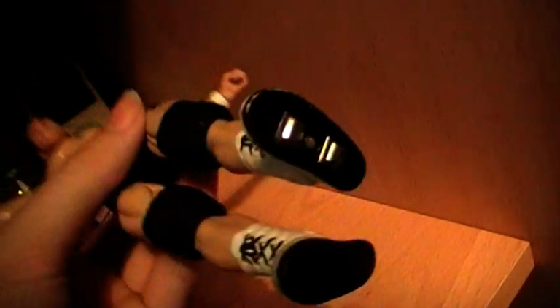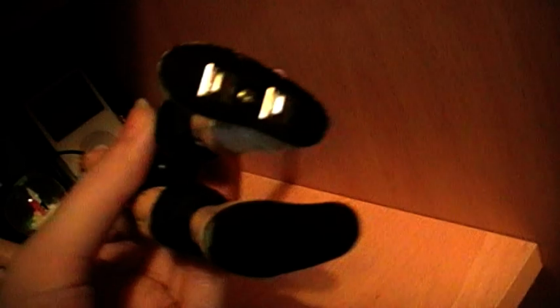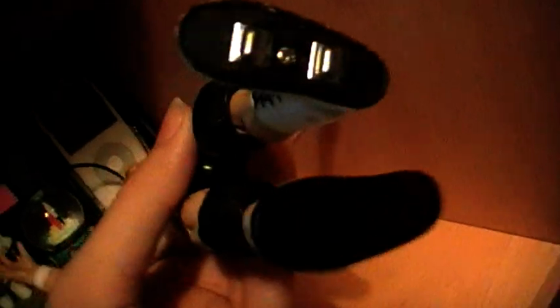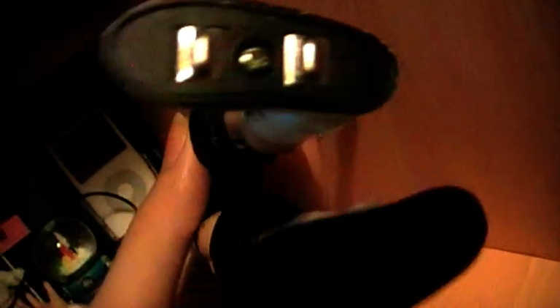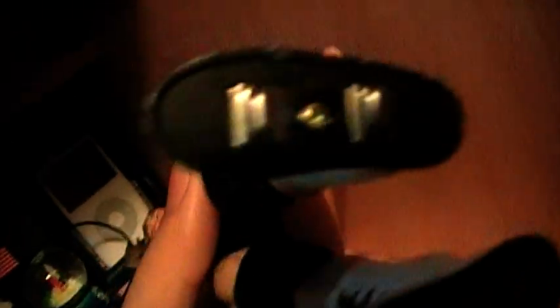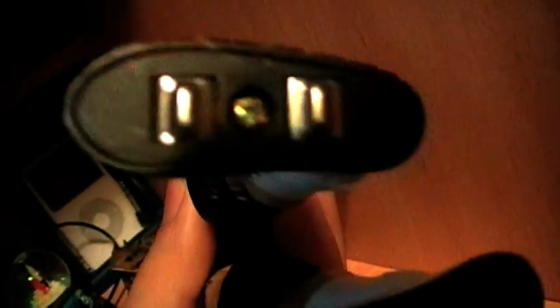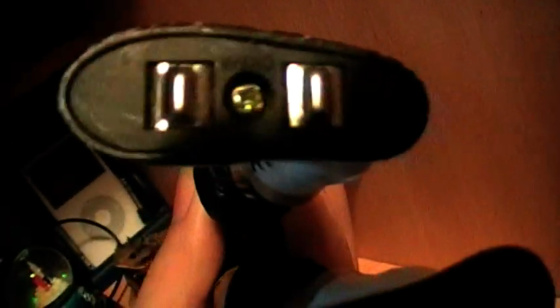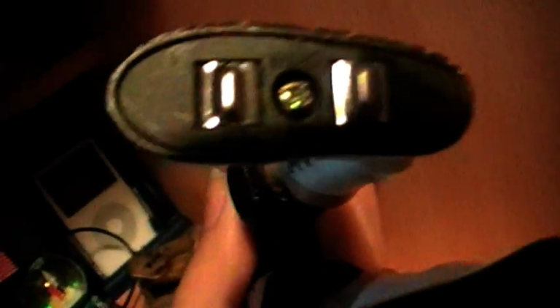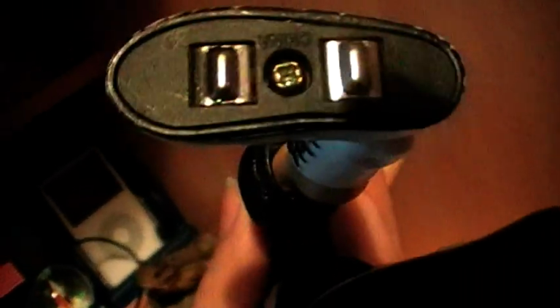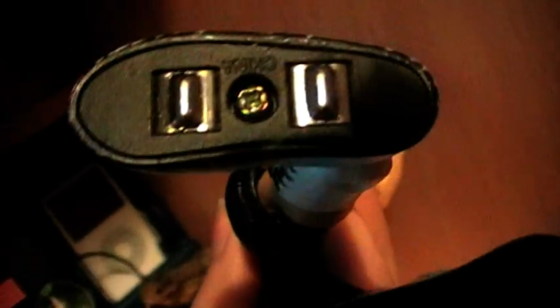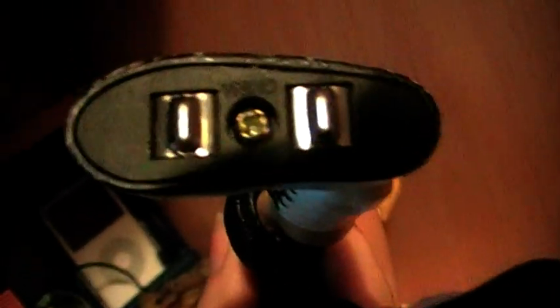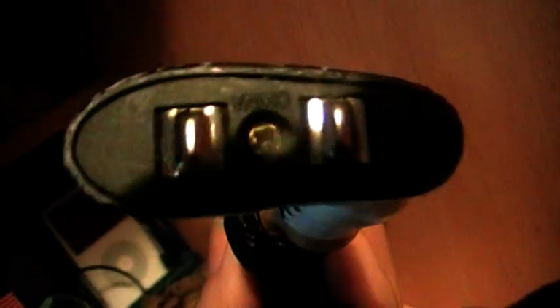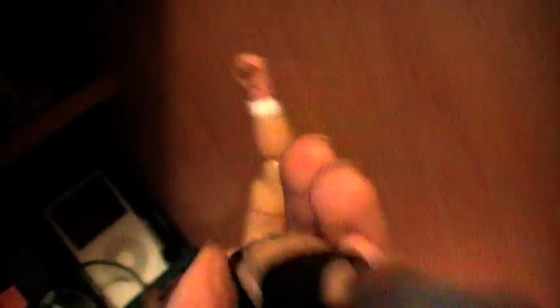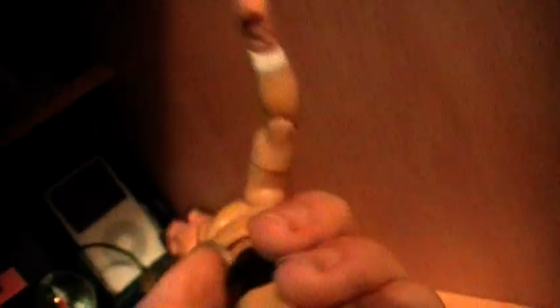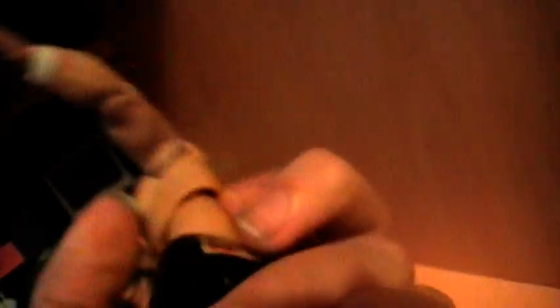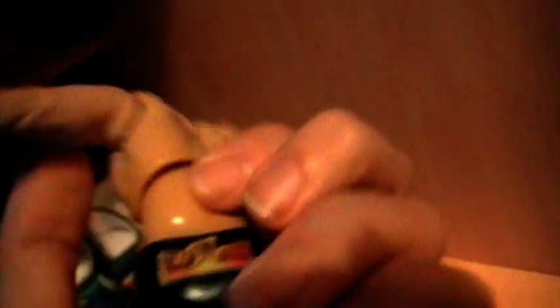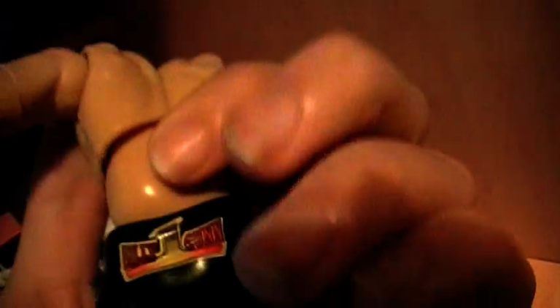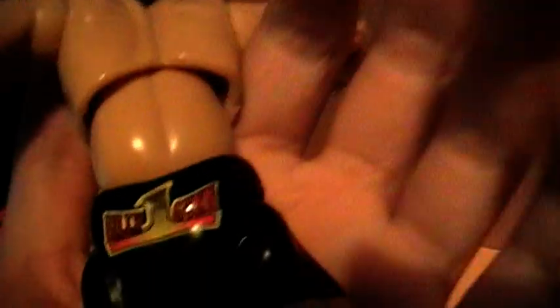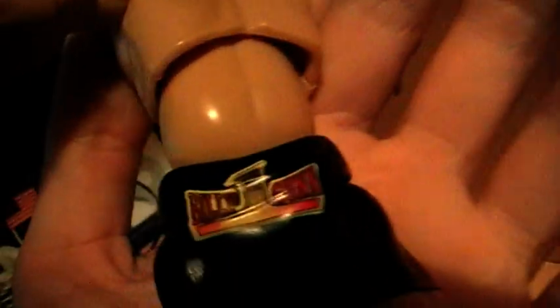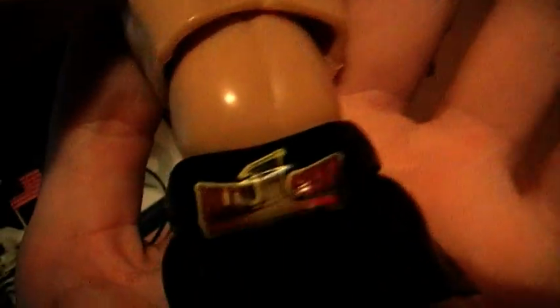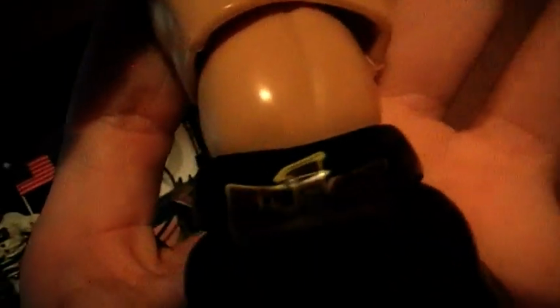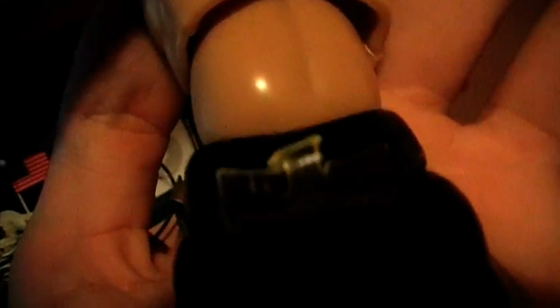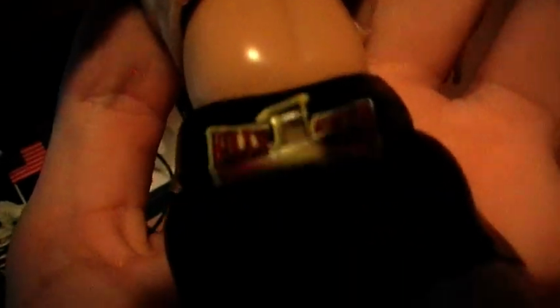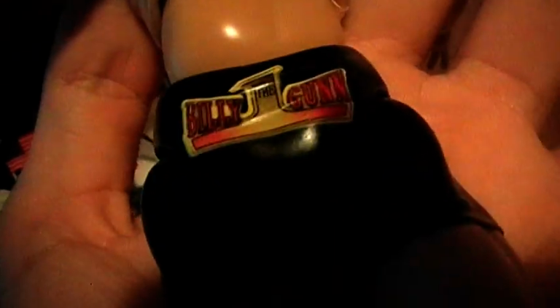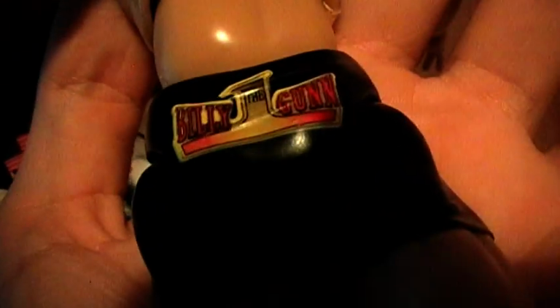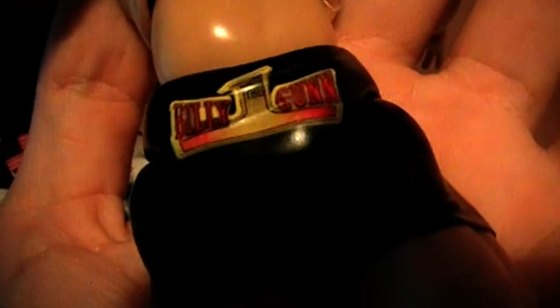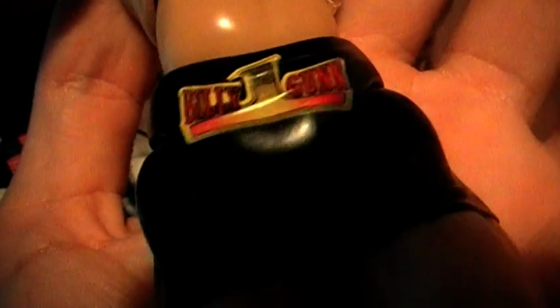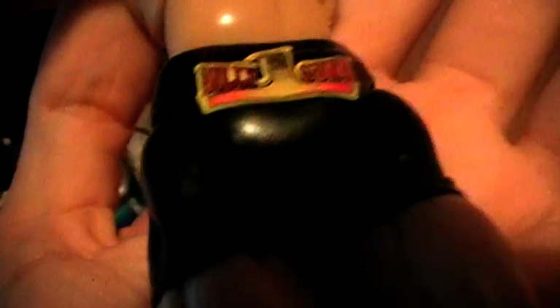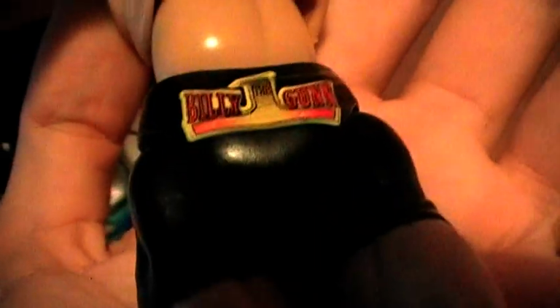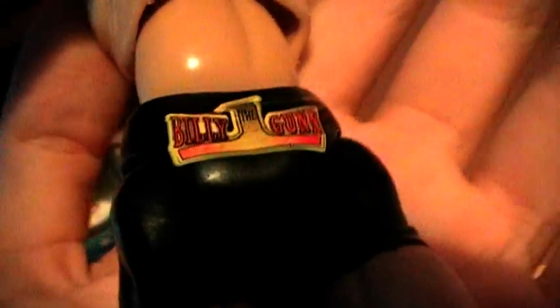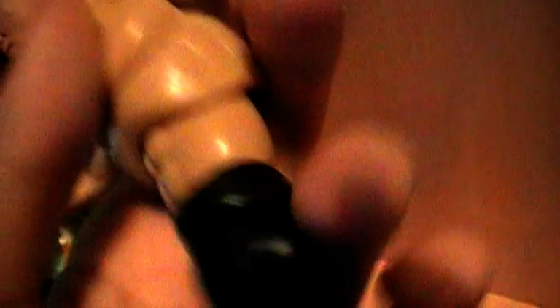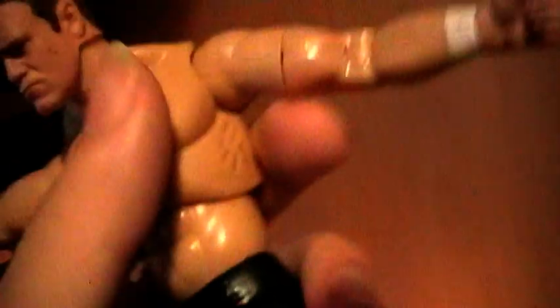This figure is also Titantron Live. As you can see, it's got his logo on the back there.